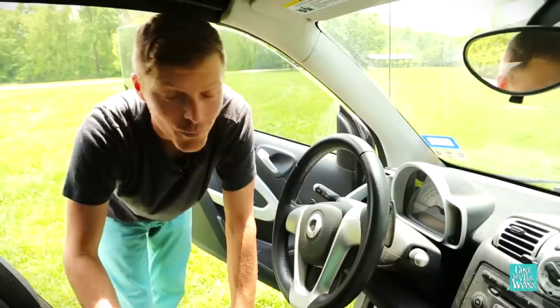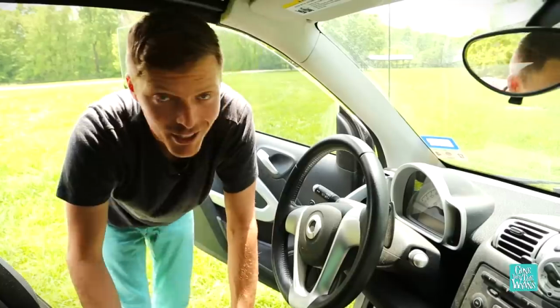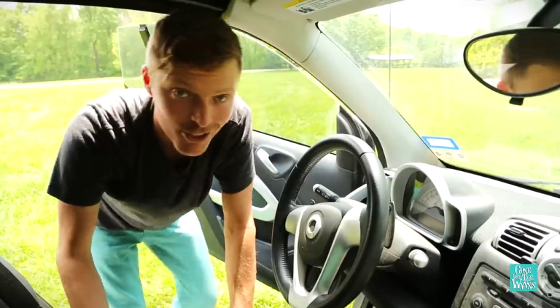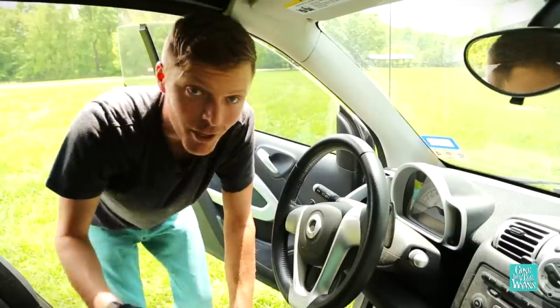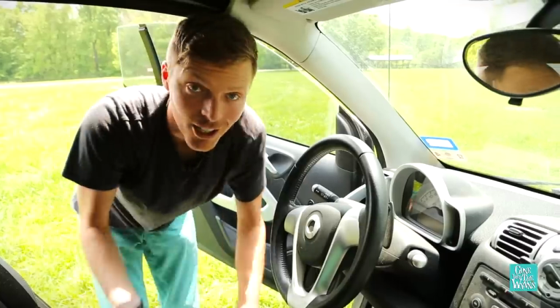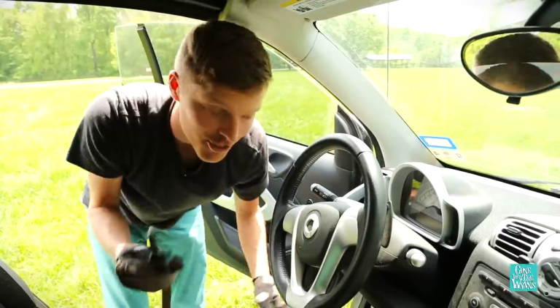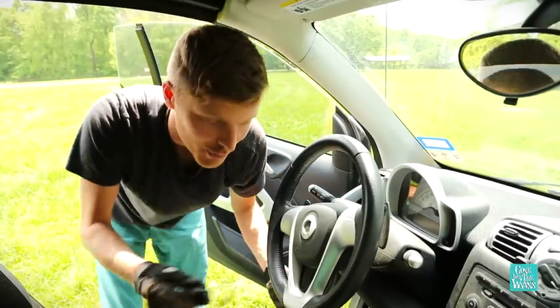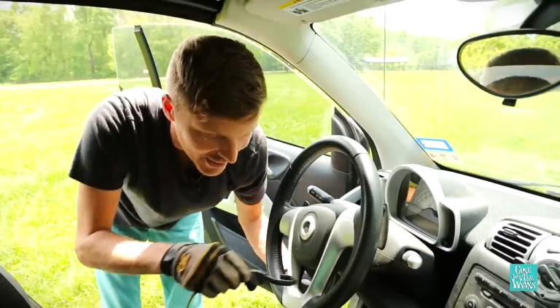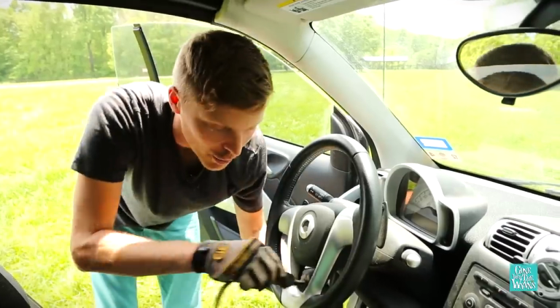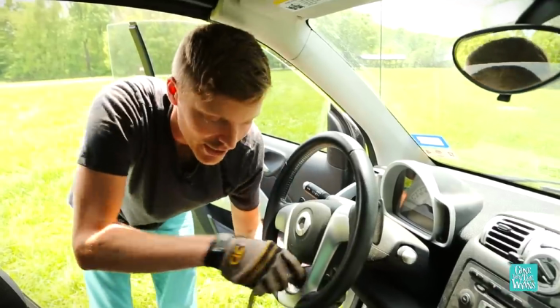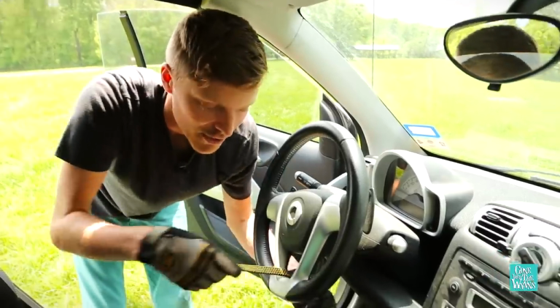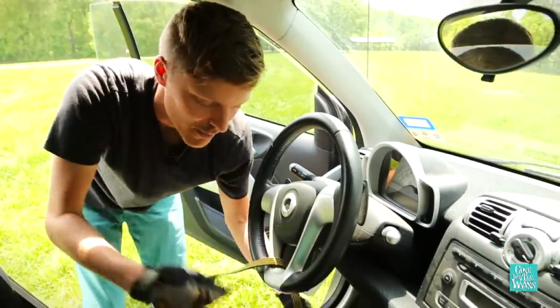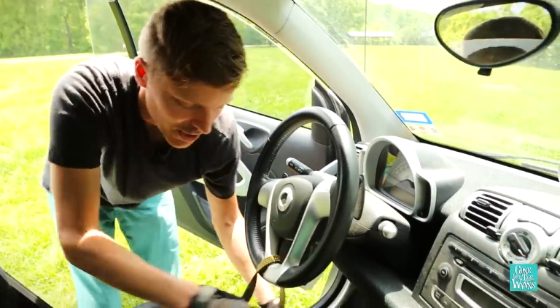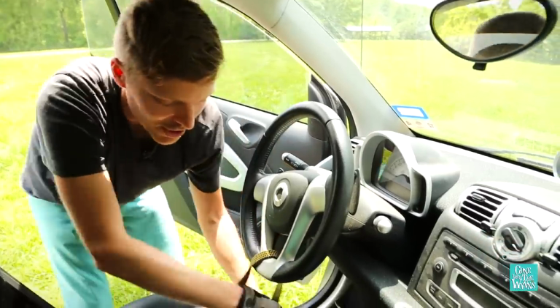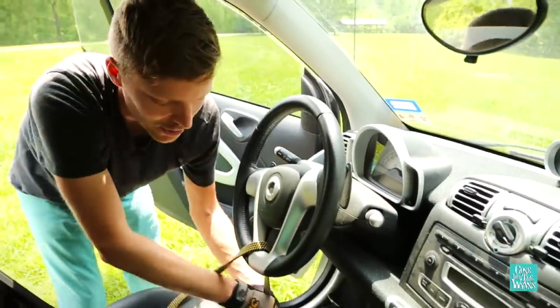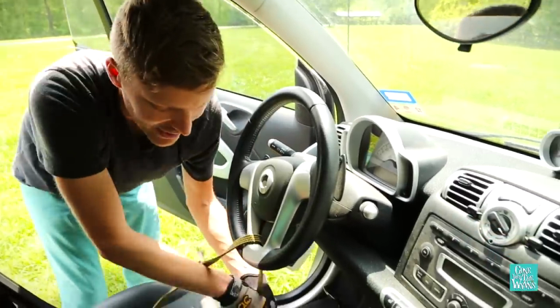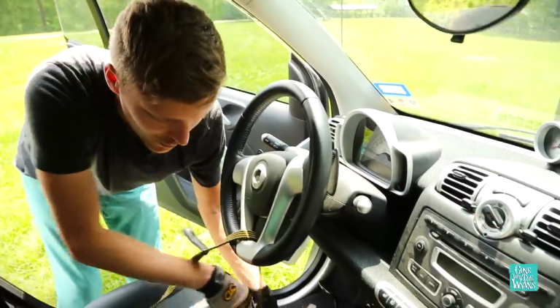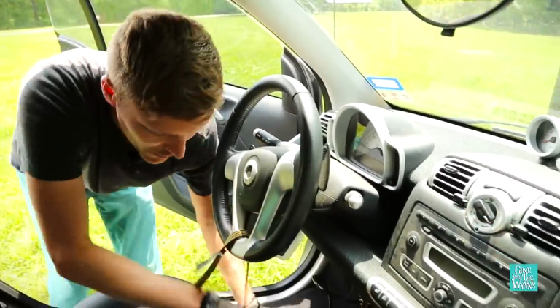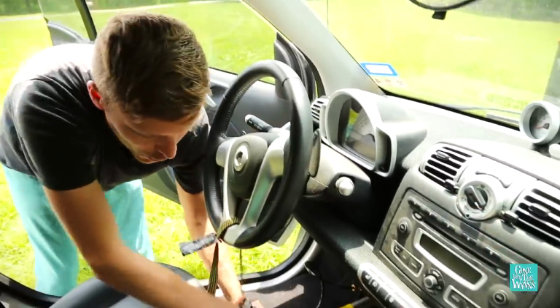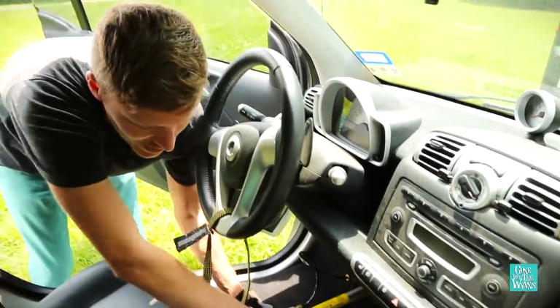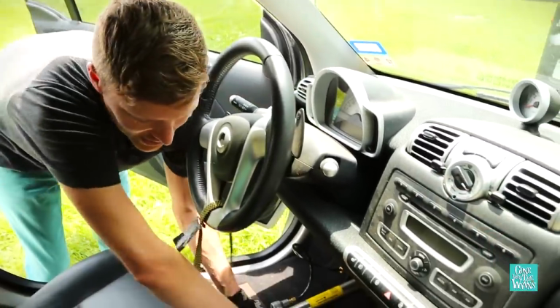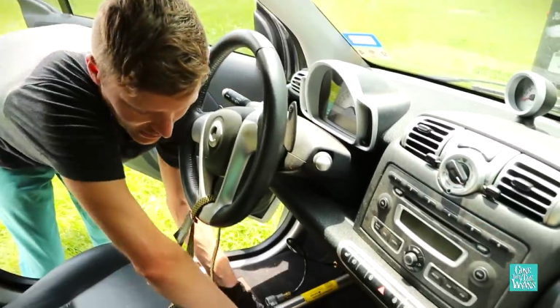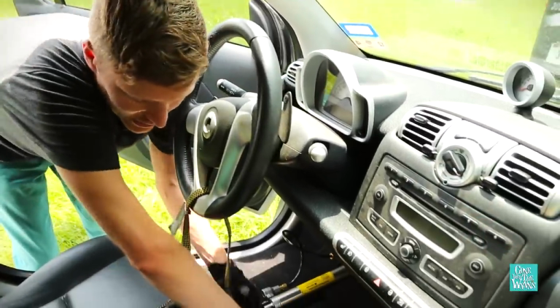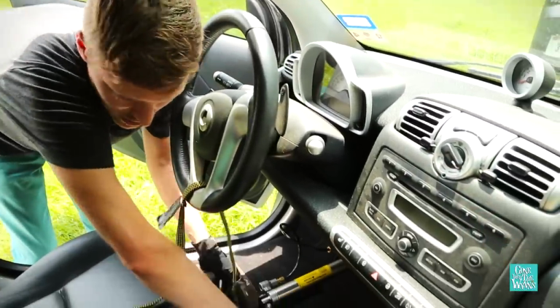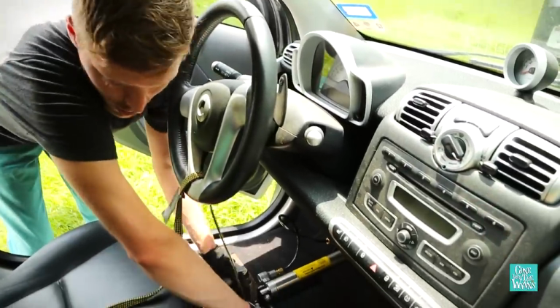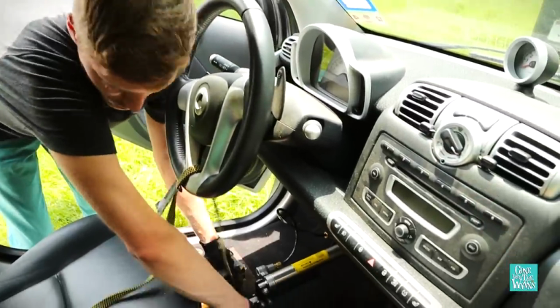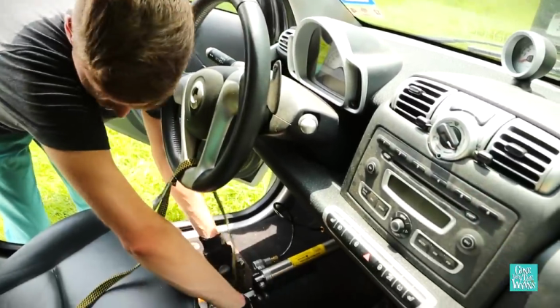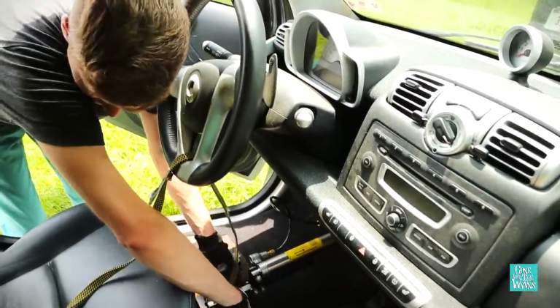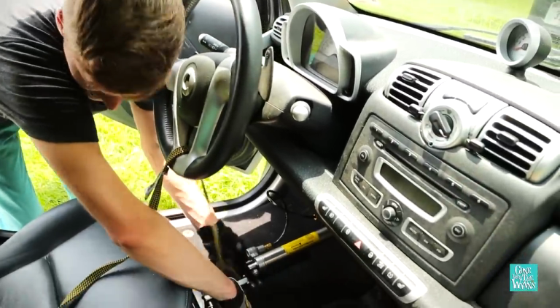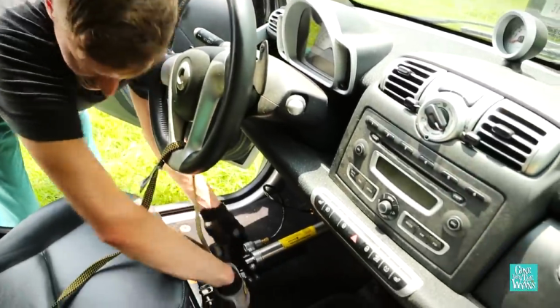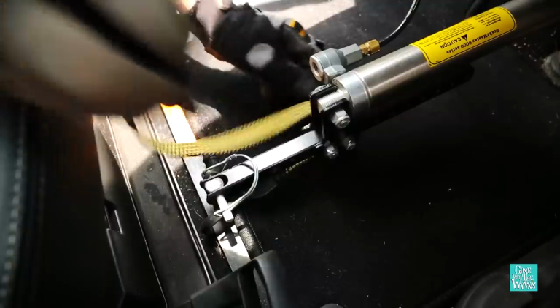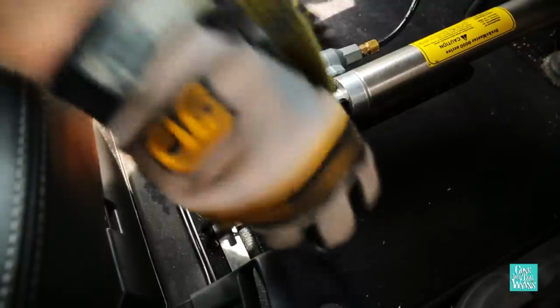Because our smart car is so narrow, we use this bungee cord to help keep our wheels in line while we're driving down the road.